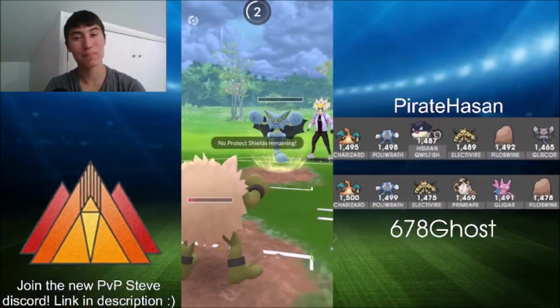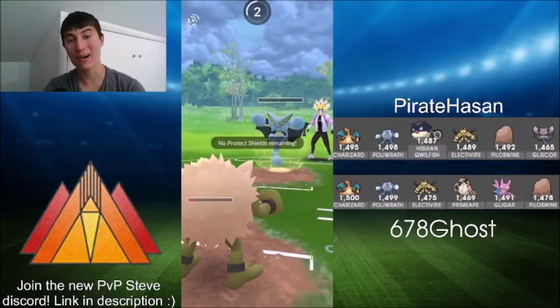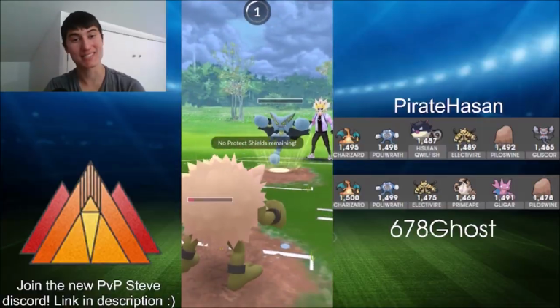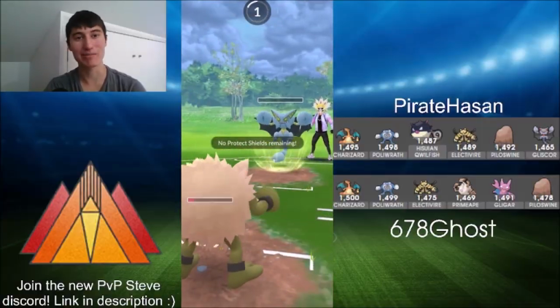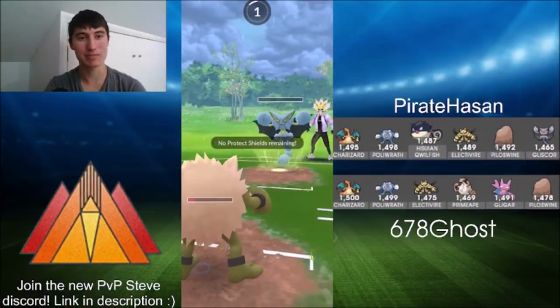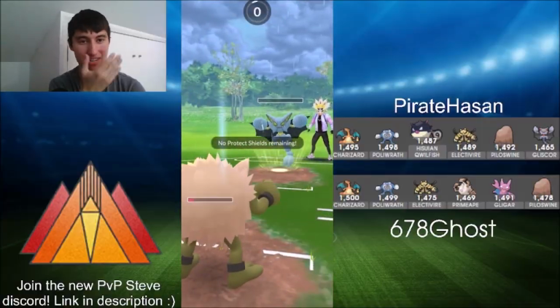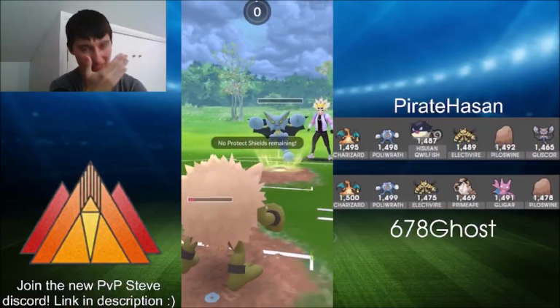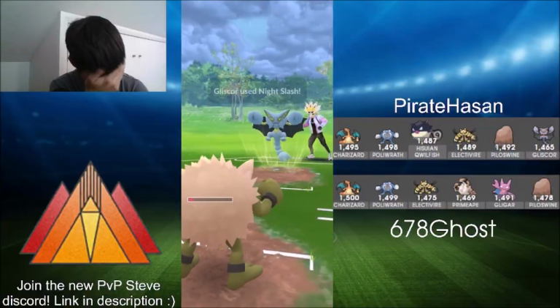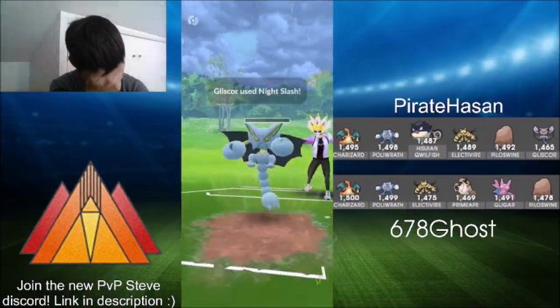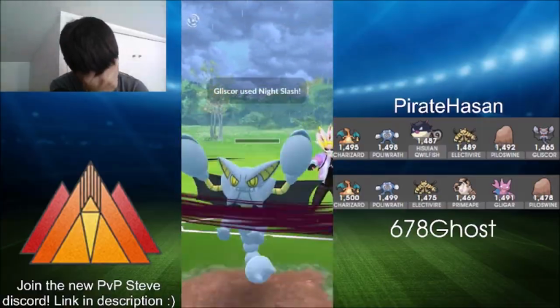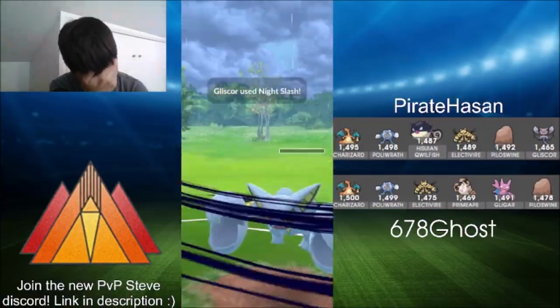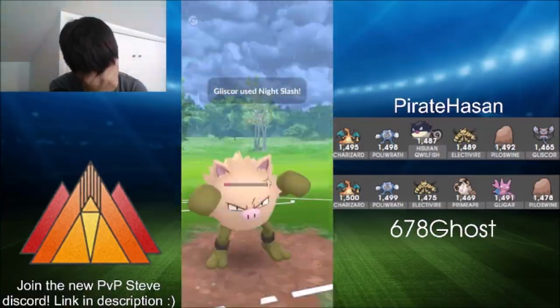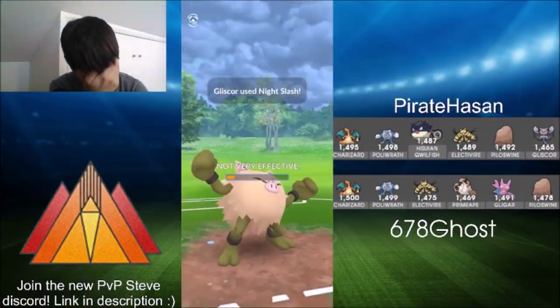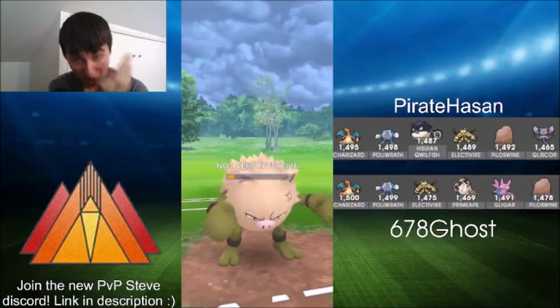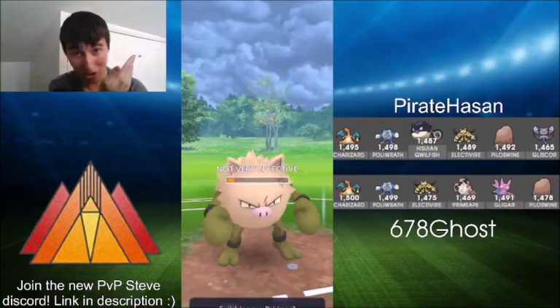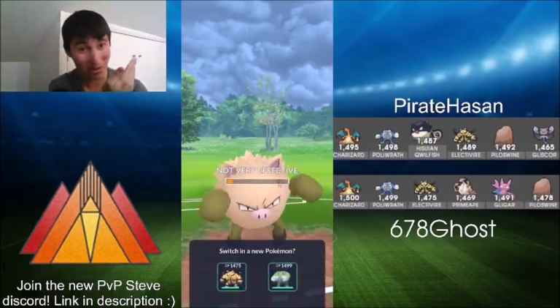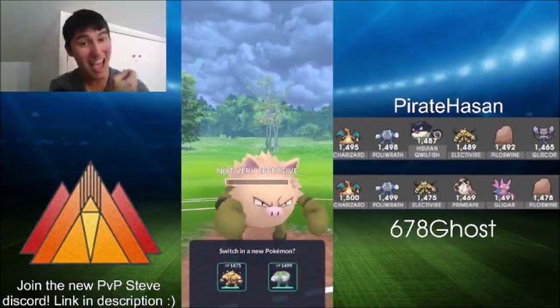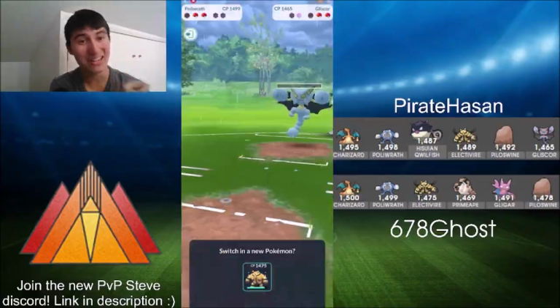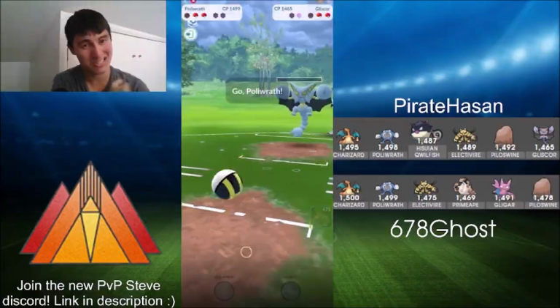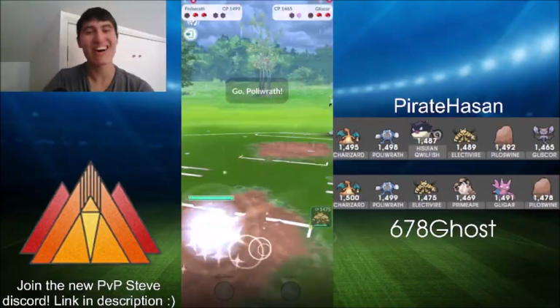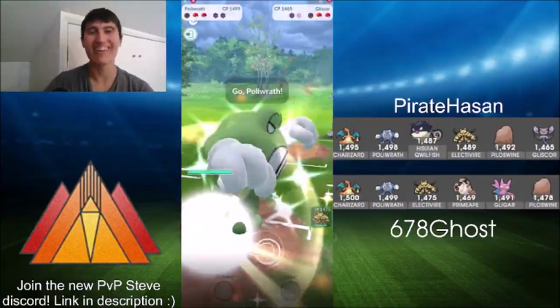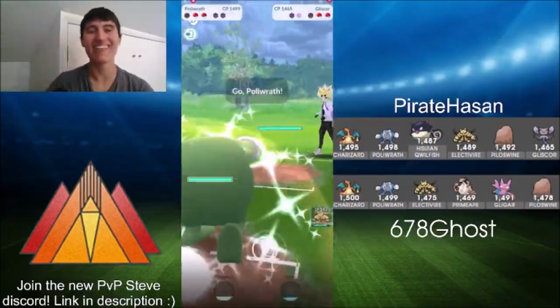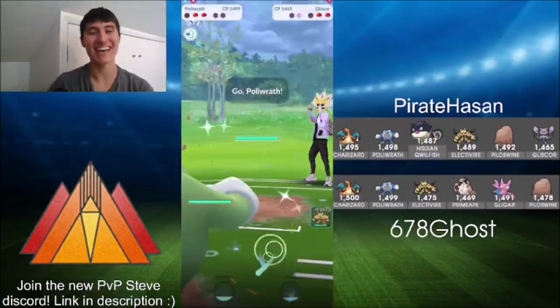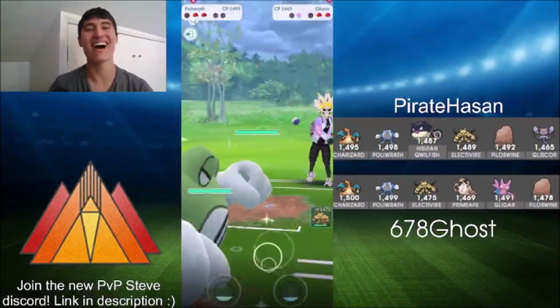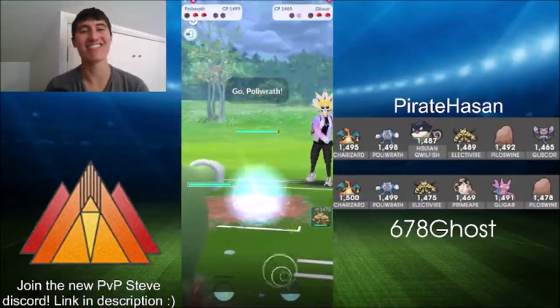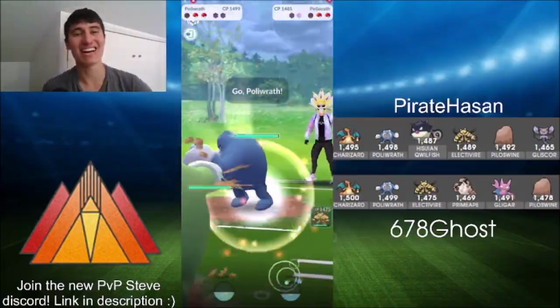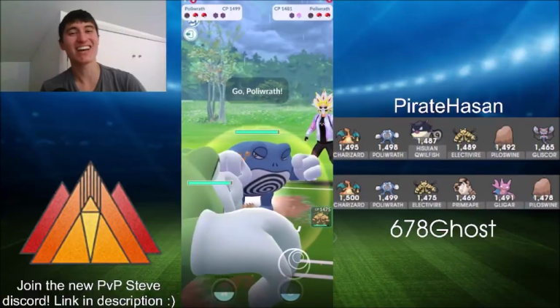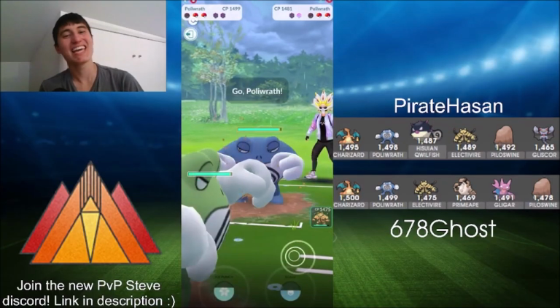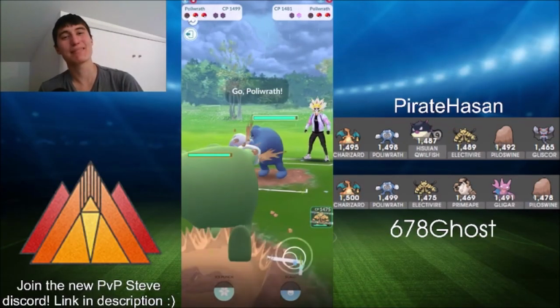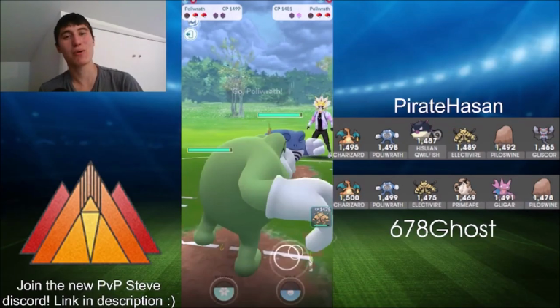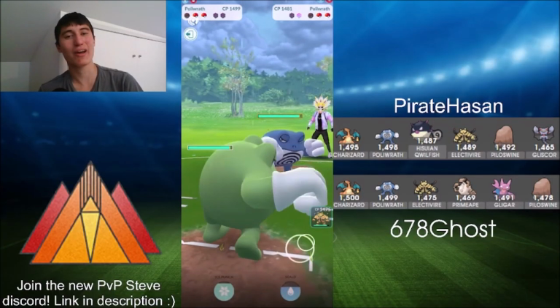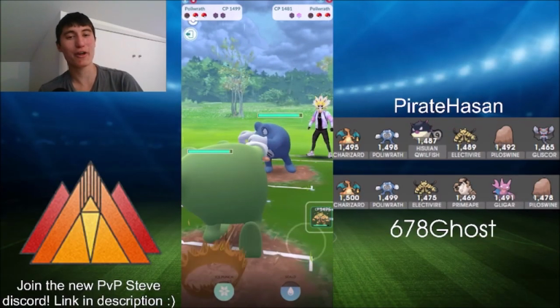Here comes Gliscor — which would be okay against Cross Chop Night Slash, but it's Ice Punch. Oh my God, look at that damage — that is so huge. Almost a counter down as well. Pirate Hassan must be sitting there thinking this is not good. Ghost going, oh yeah, I know what's up. Here comes Poliwrath though — Pirate Hassan swapping in their Poliwrath, but swapping into Electivire just because Dynamic Punch is a possibility.